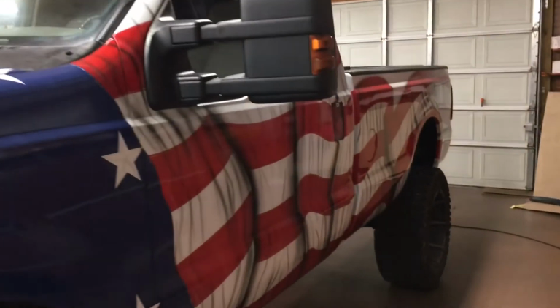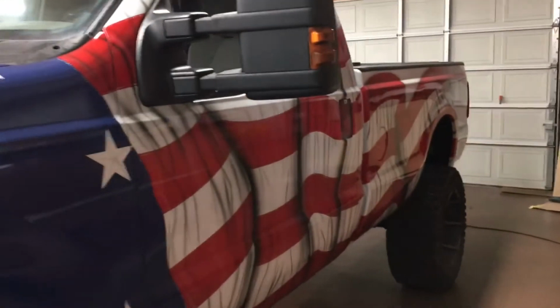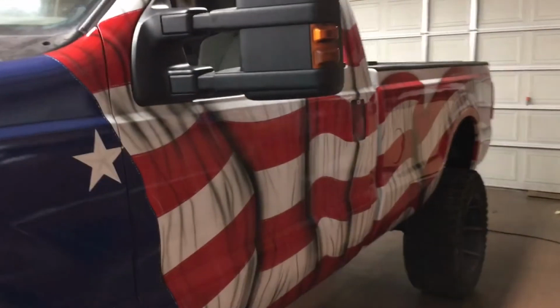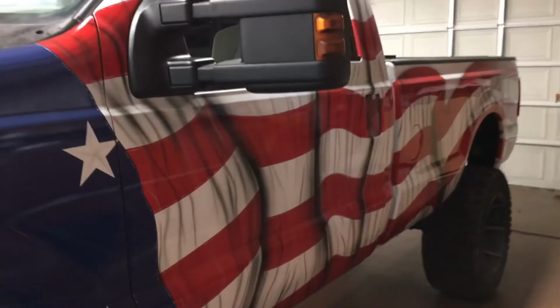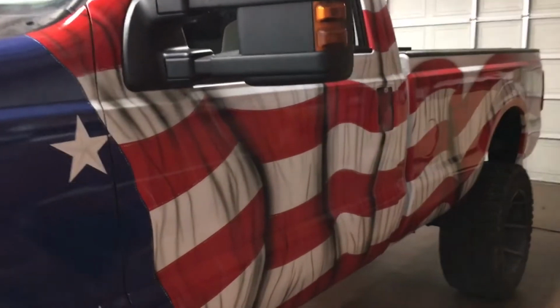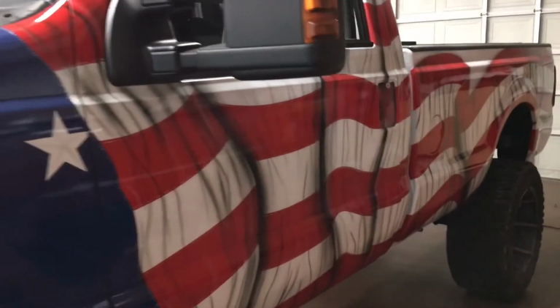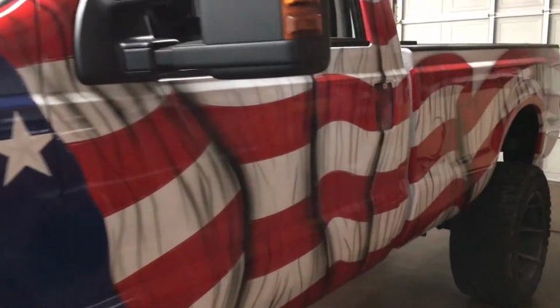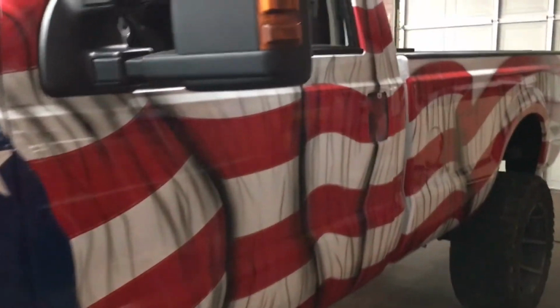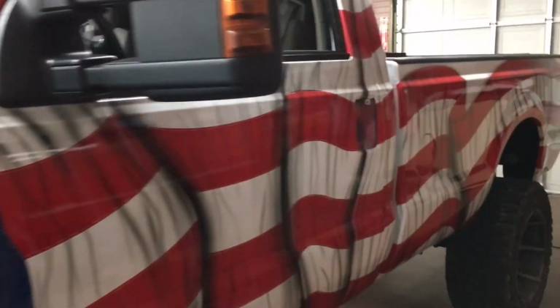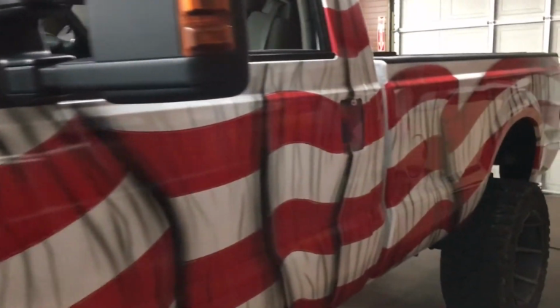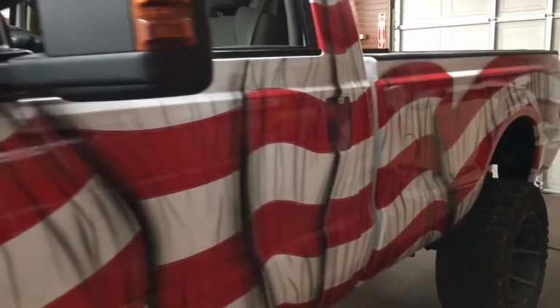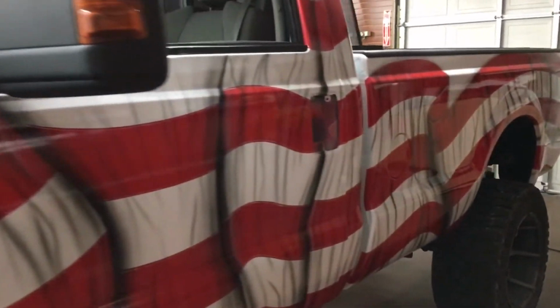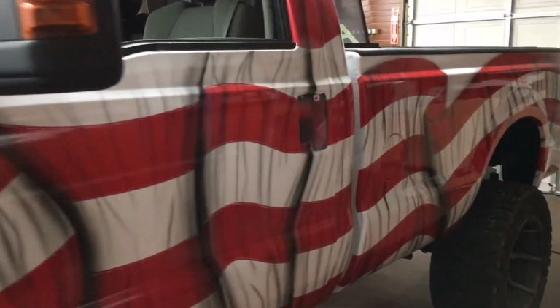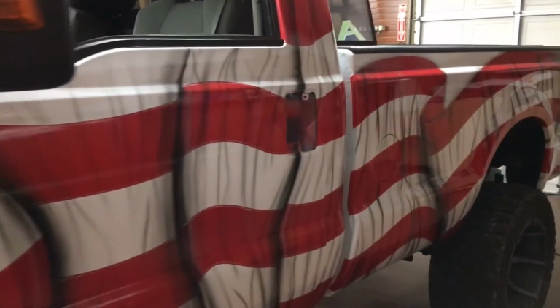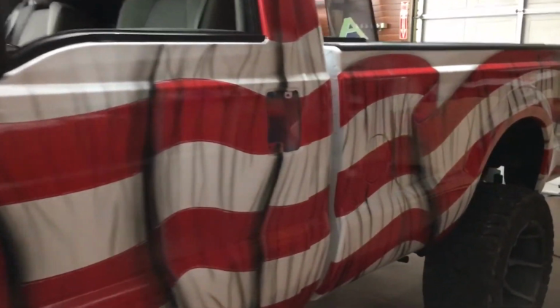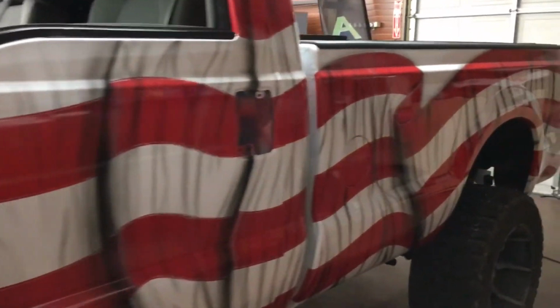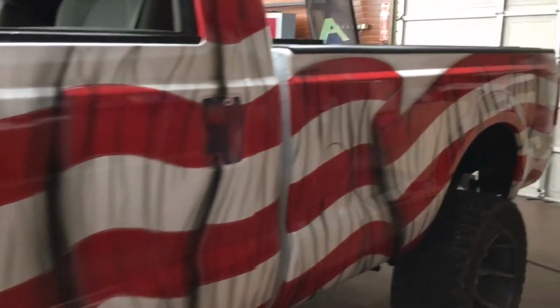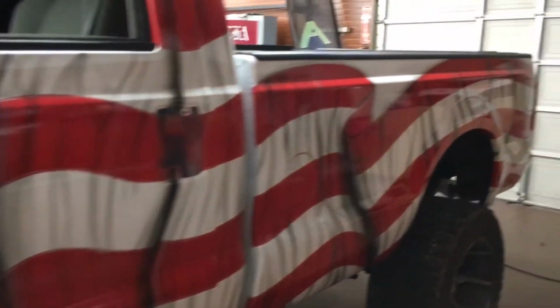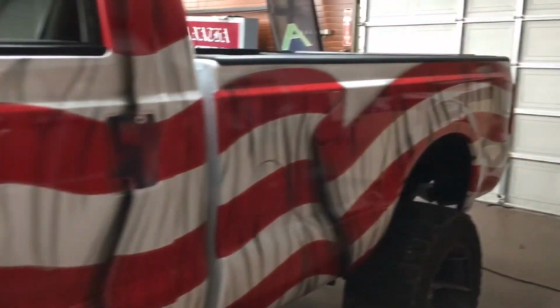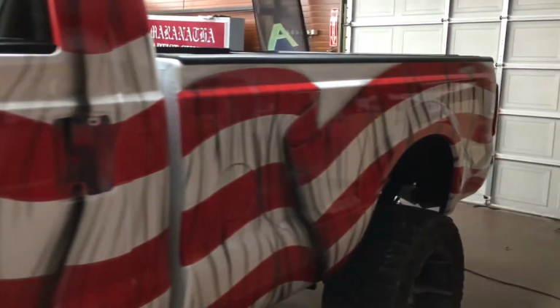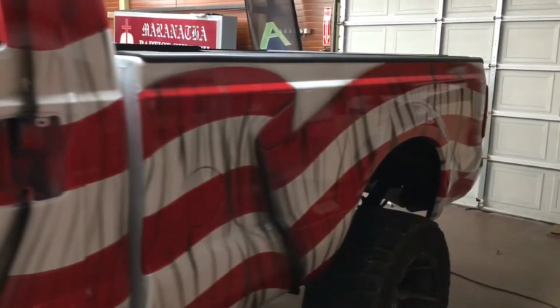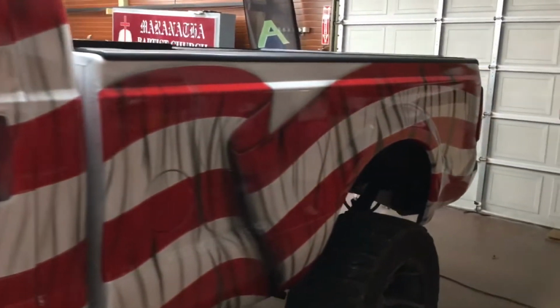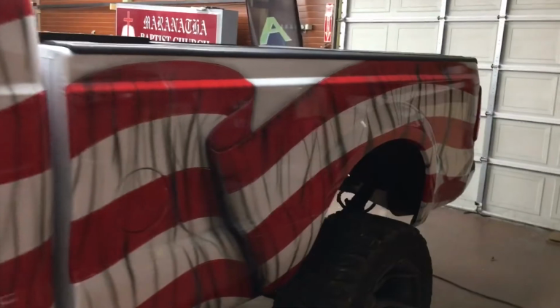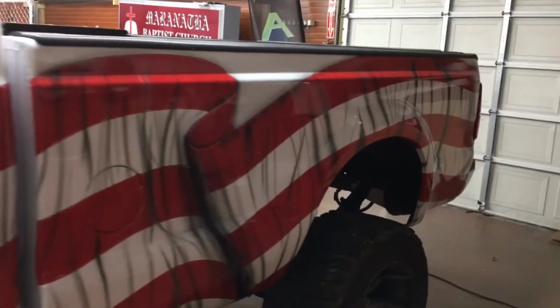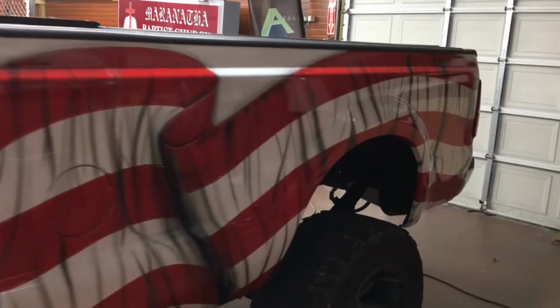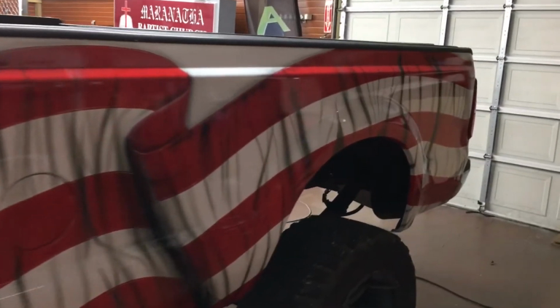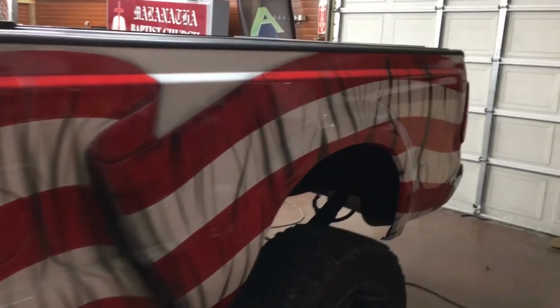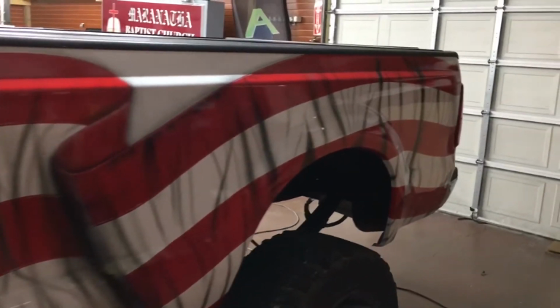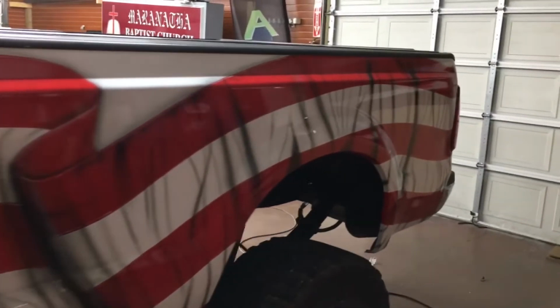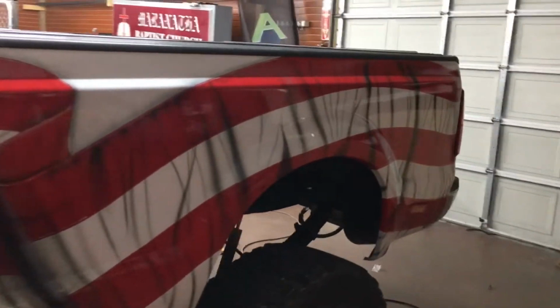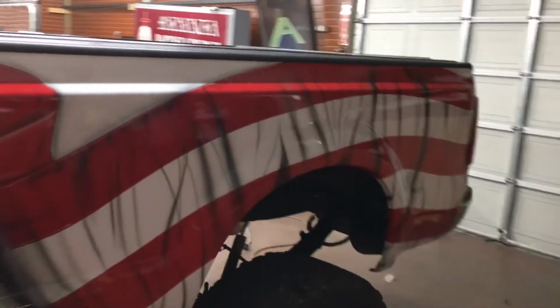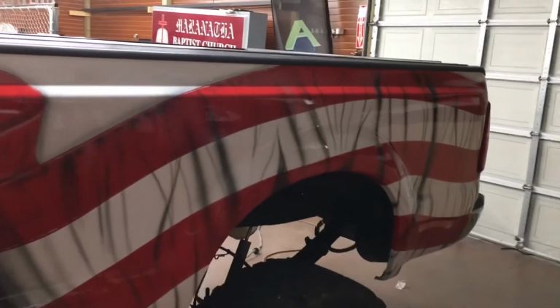Still got some more cleaning up to do. That's it, guys.